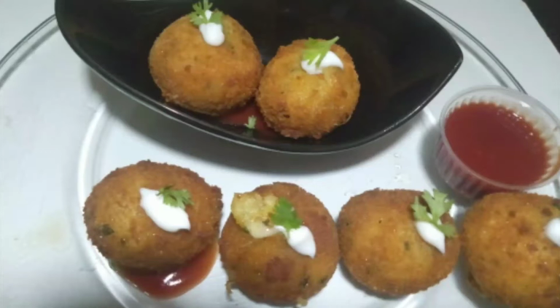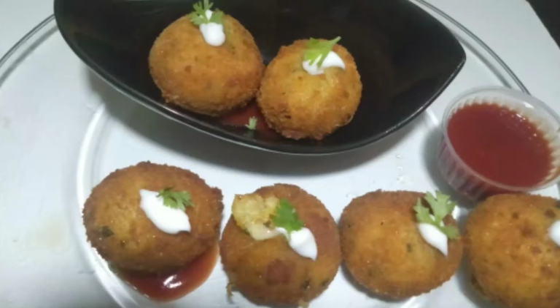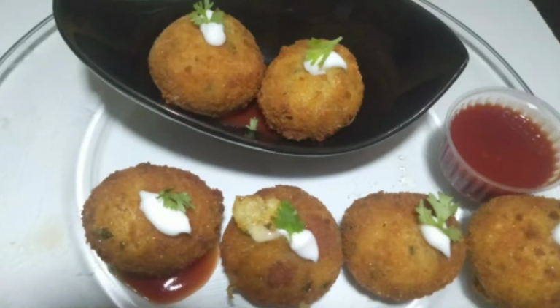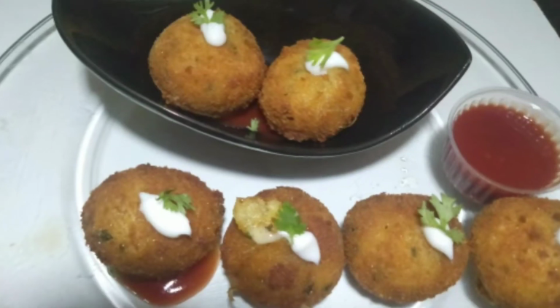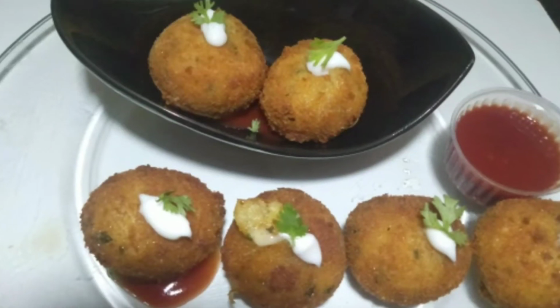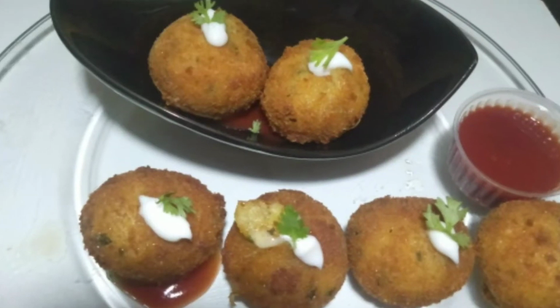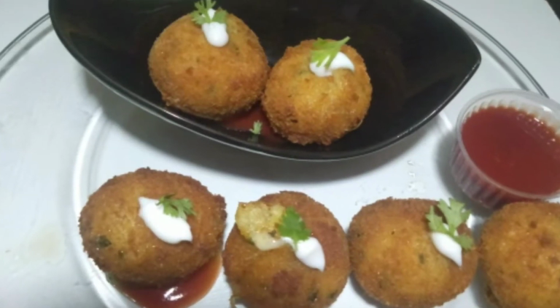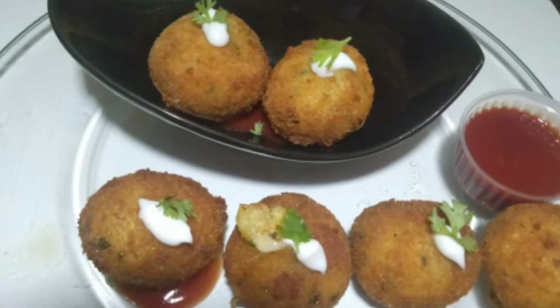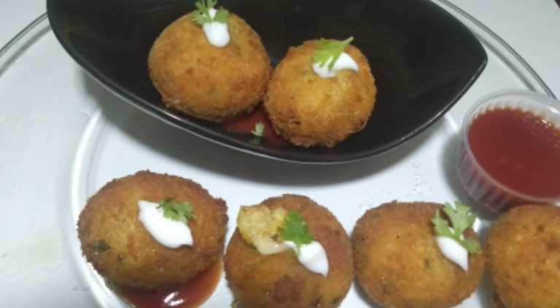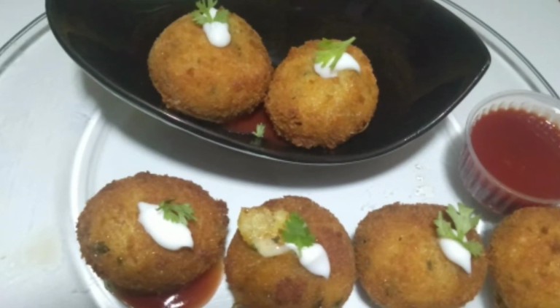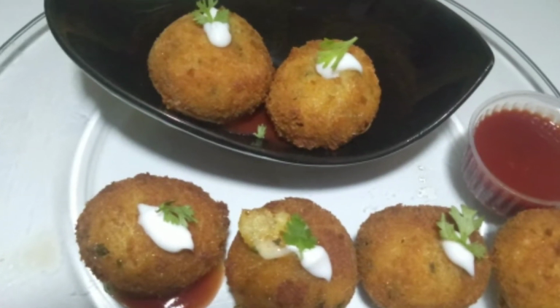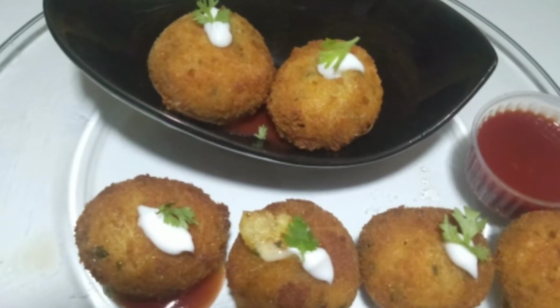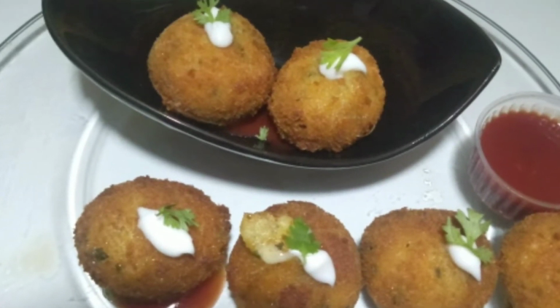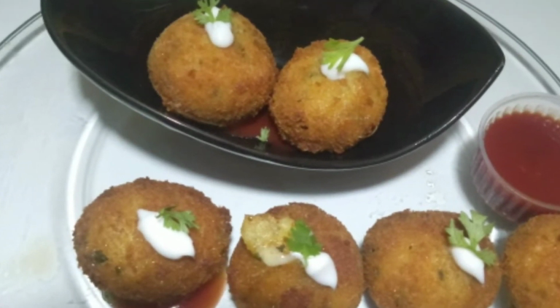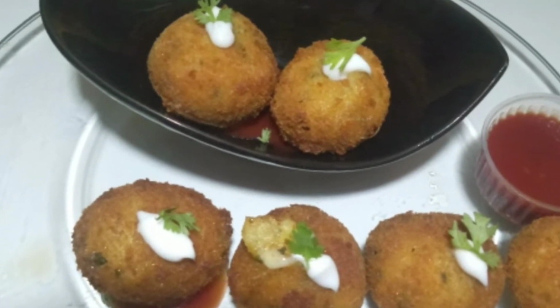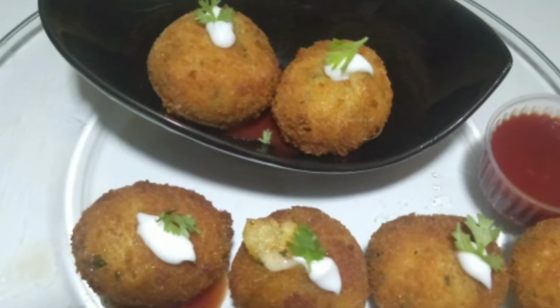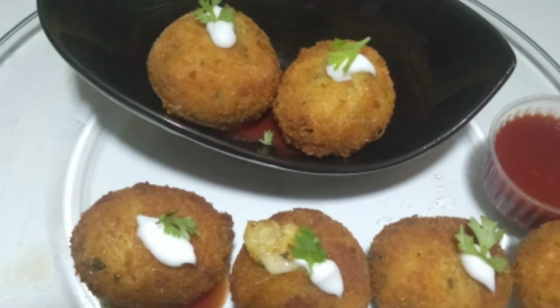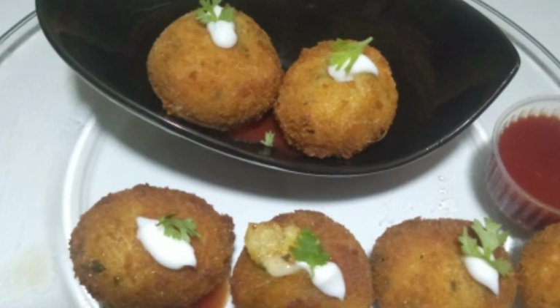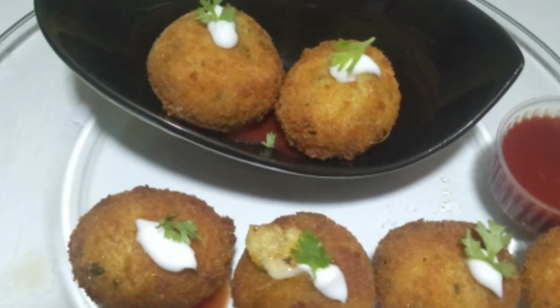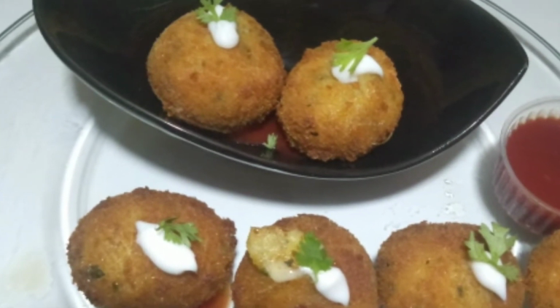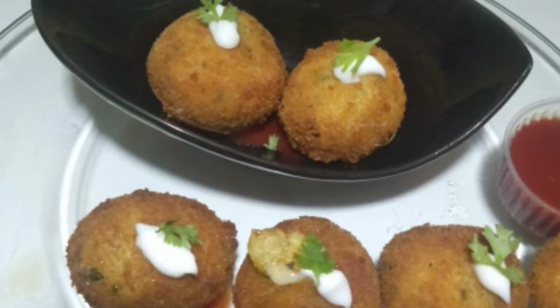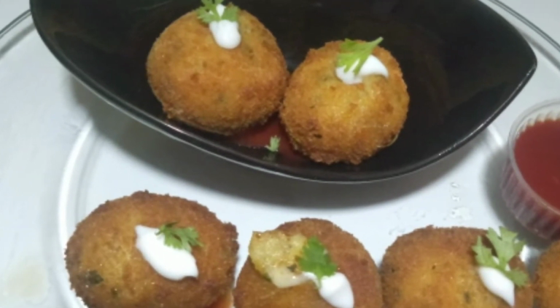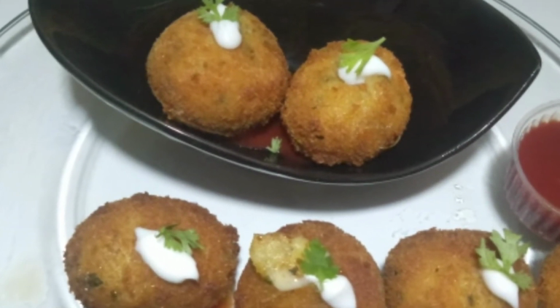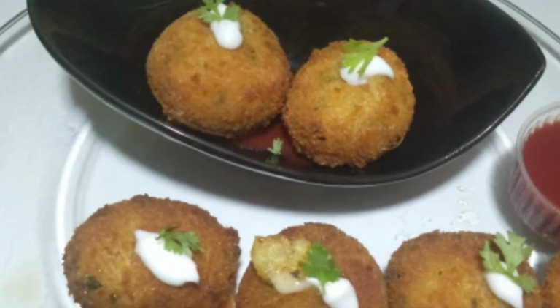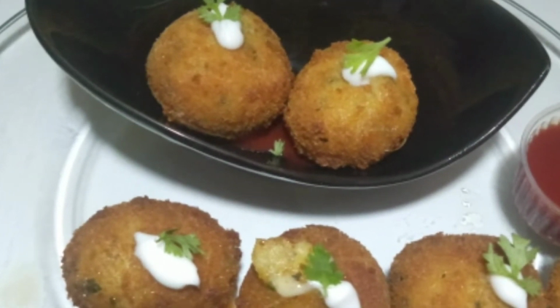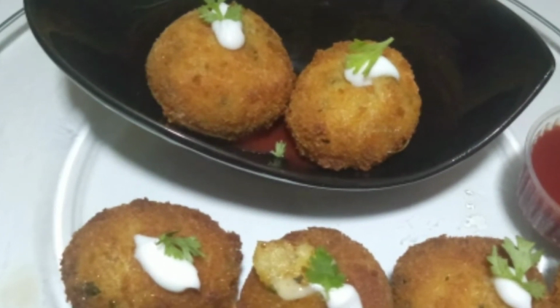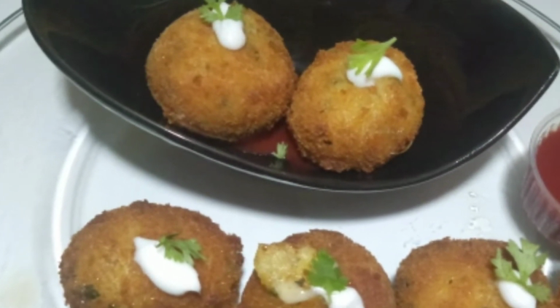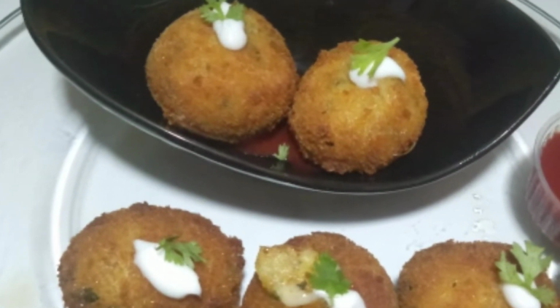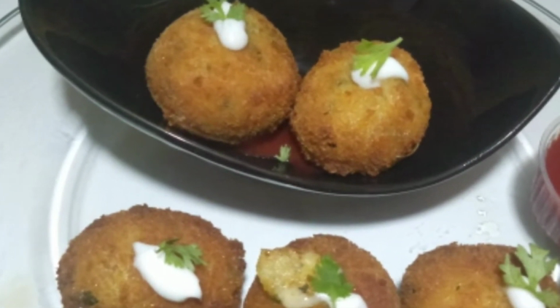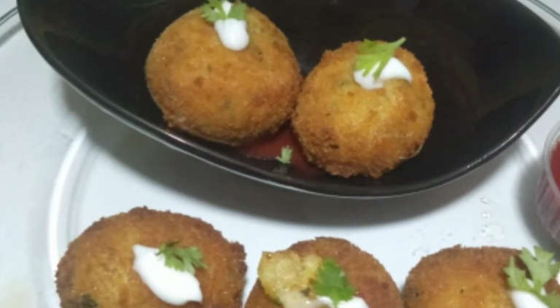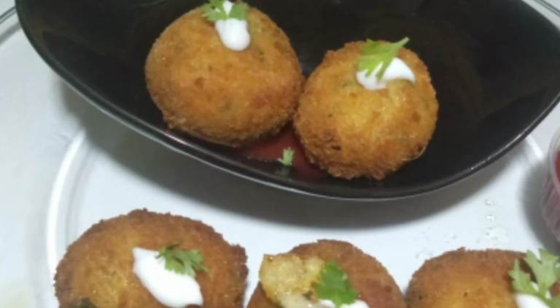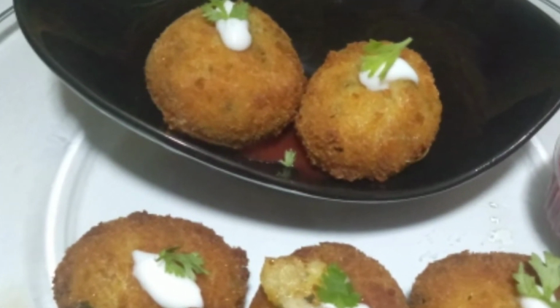Welcome to Muteu Family Foodies Kitchen. Today I am making the Cheezy Mac Ball Challenge. This is my recipe.